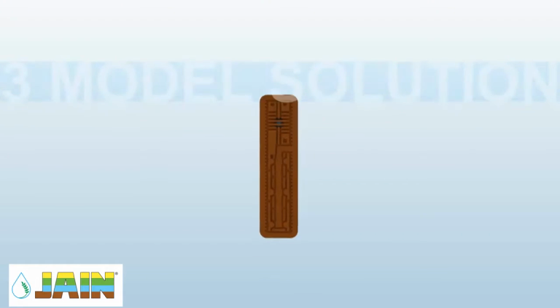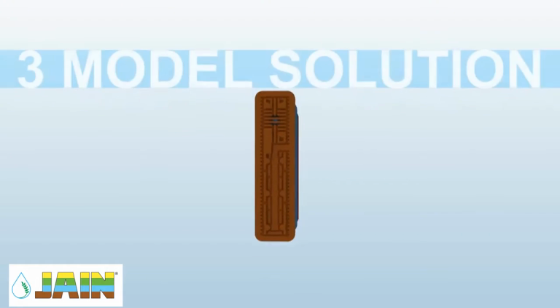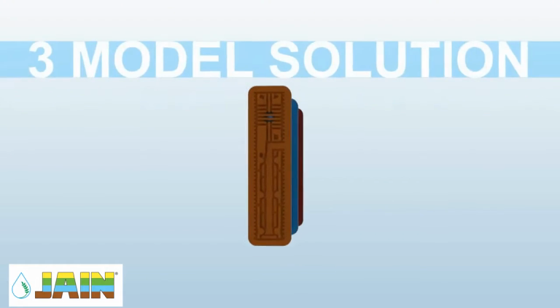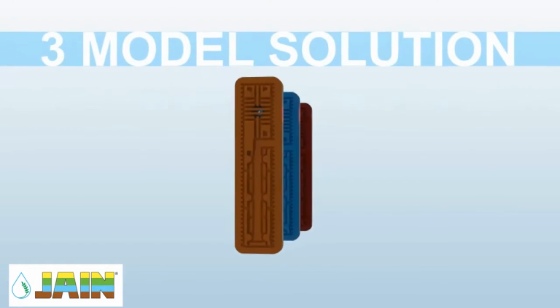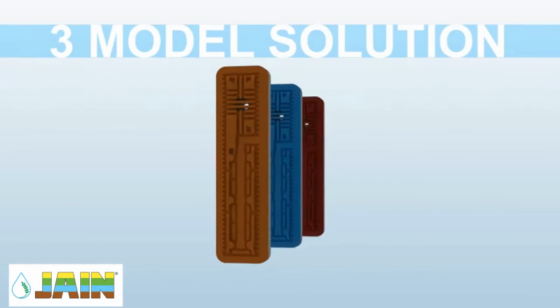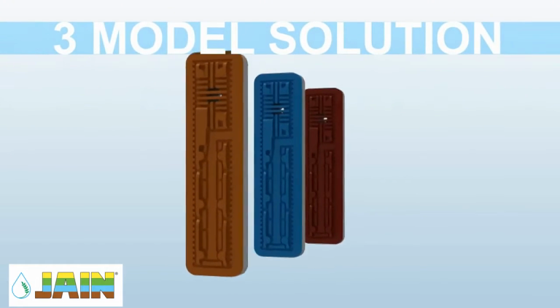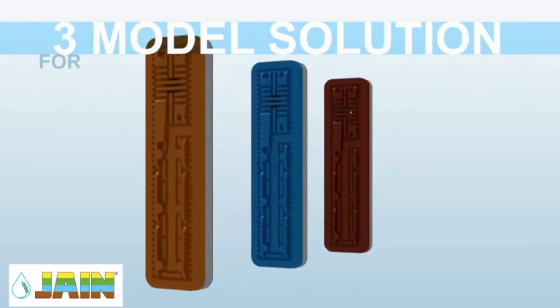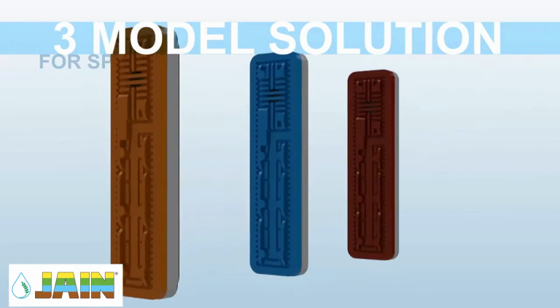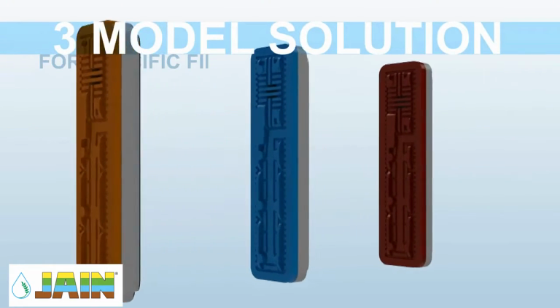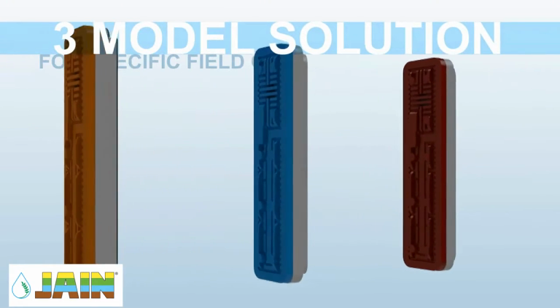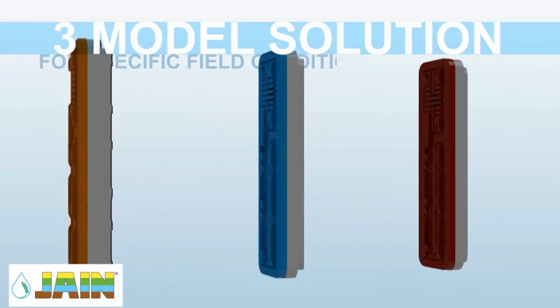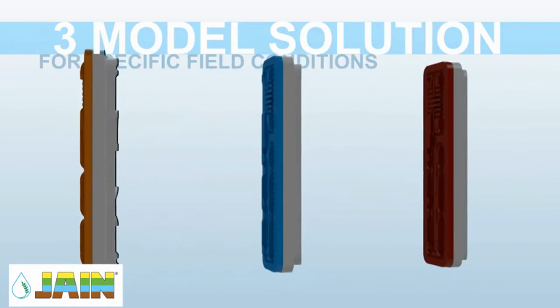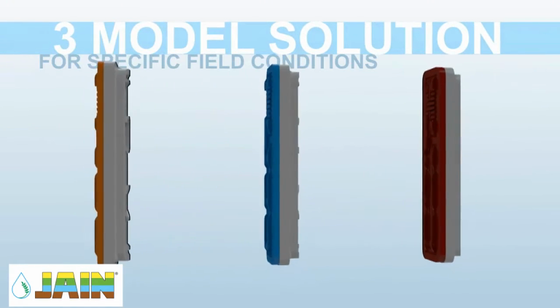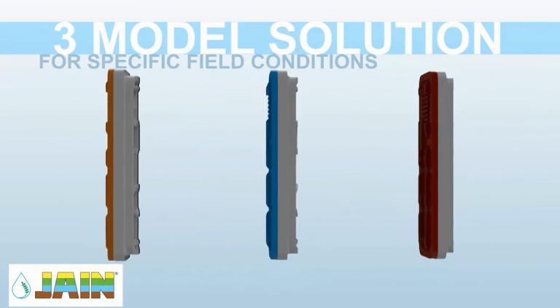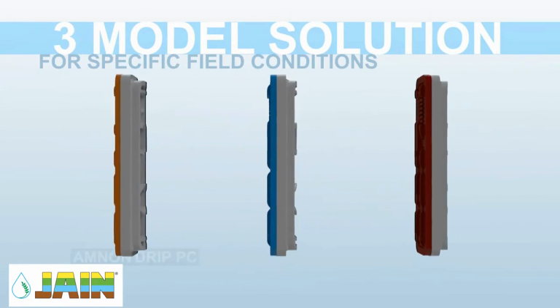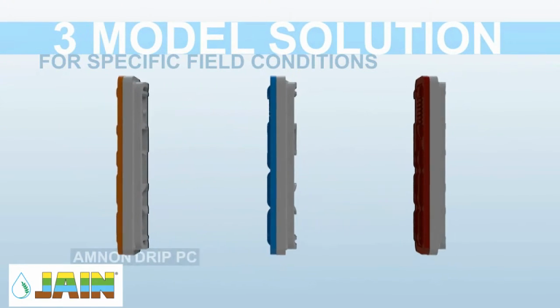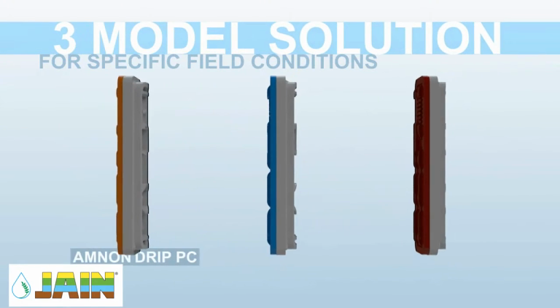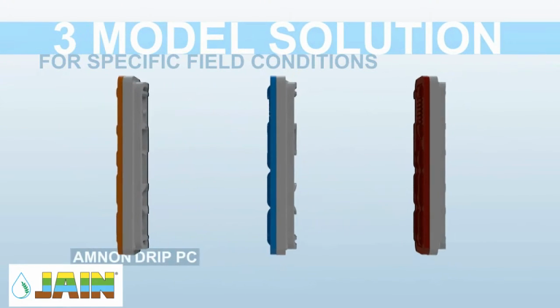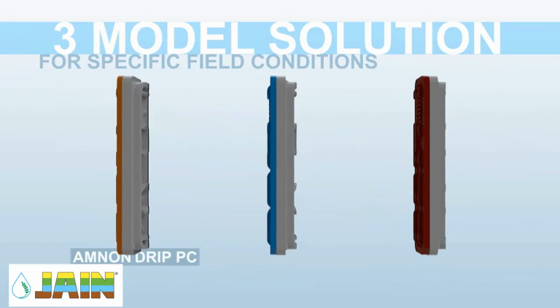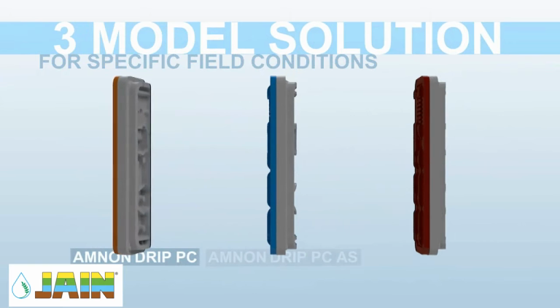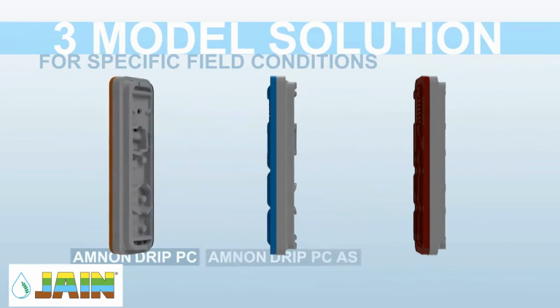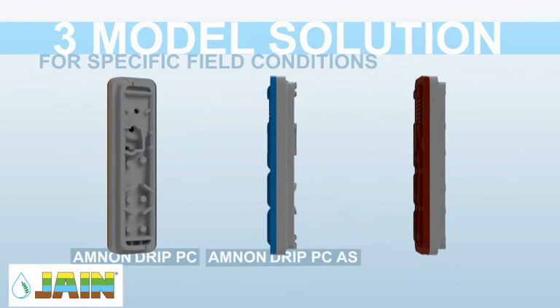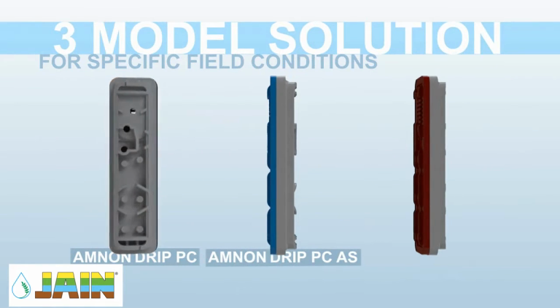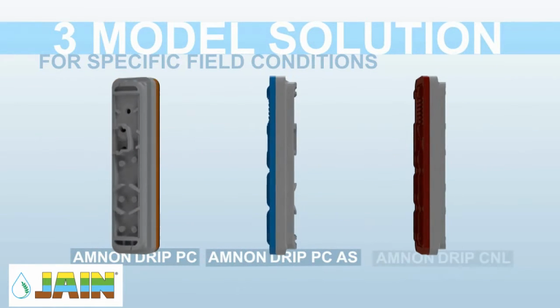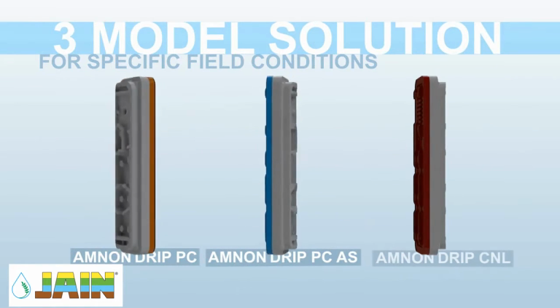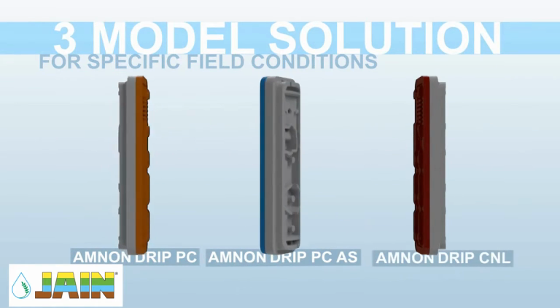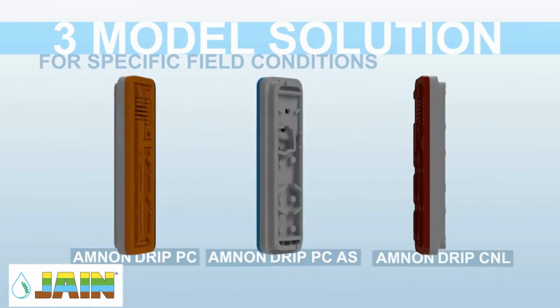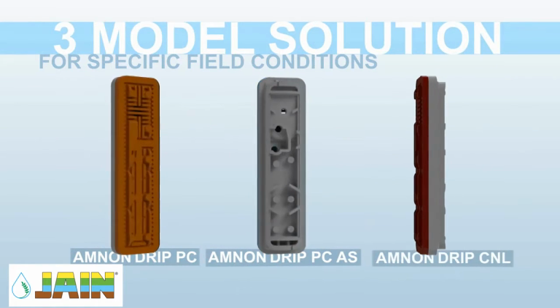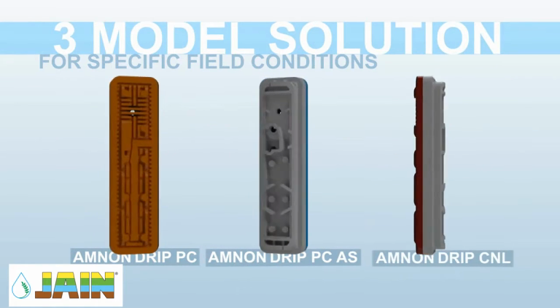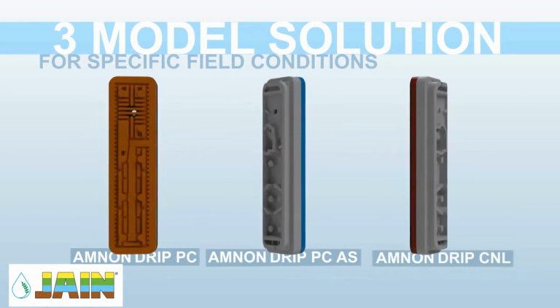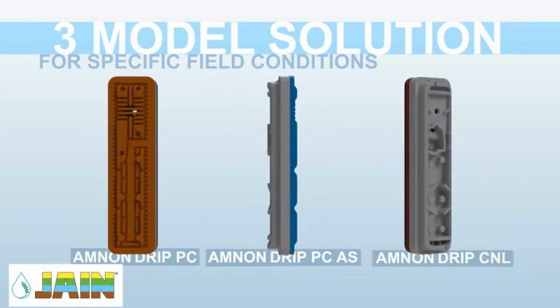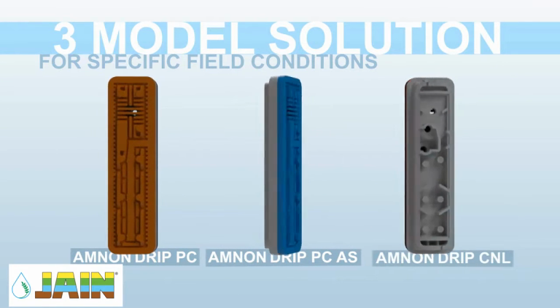Amnon drip comes in three models: the standard PC model and two special models adapted to specific field conditions.